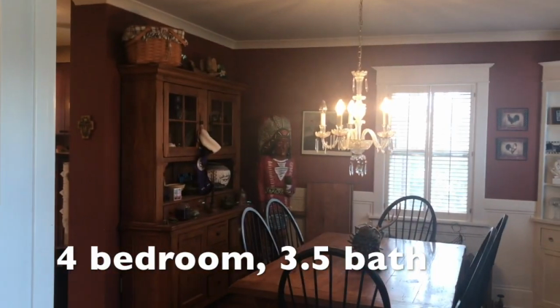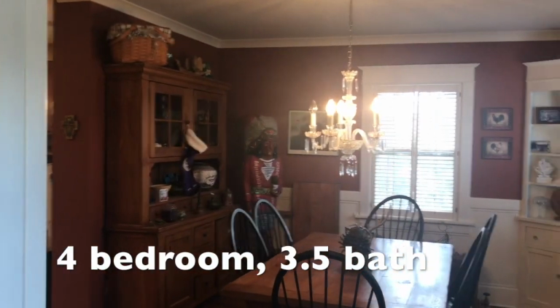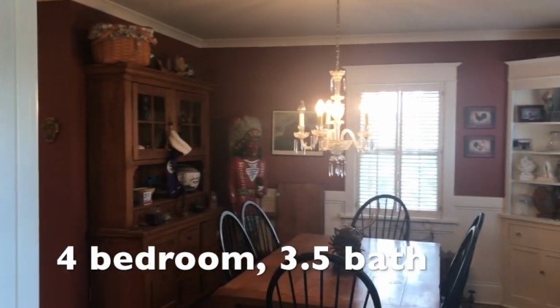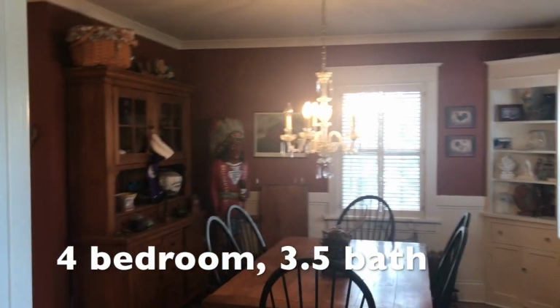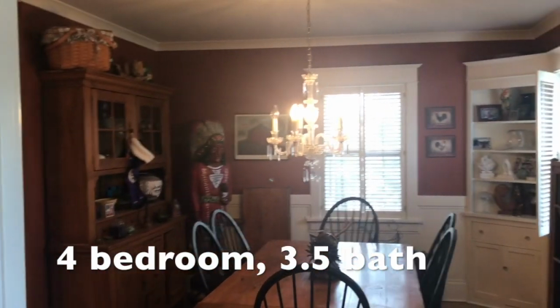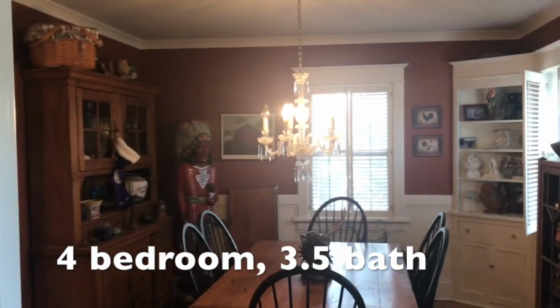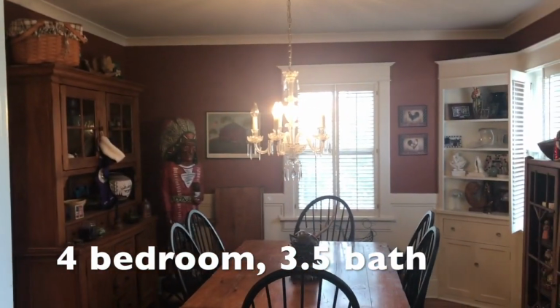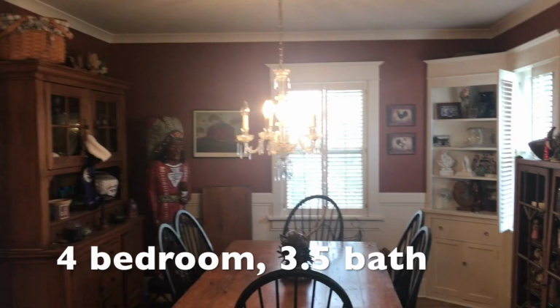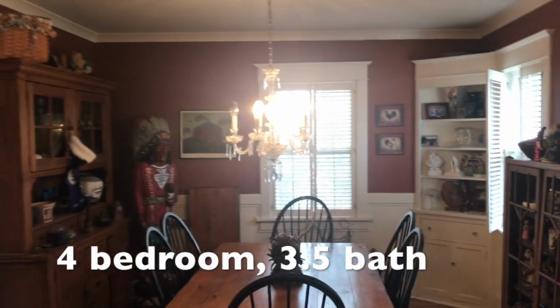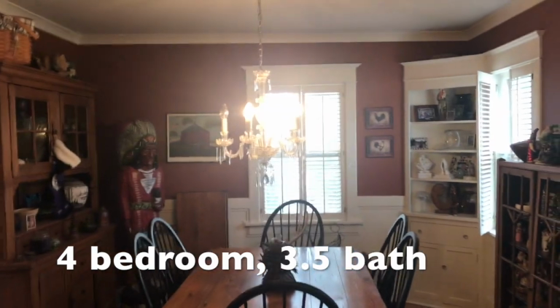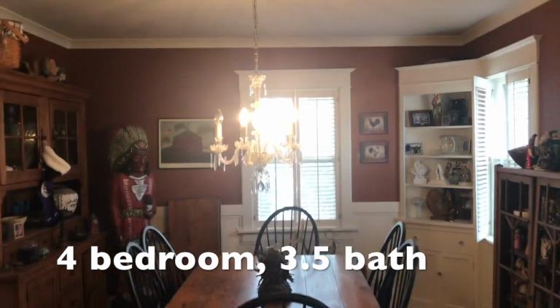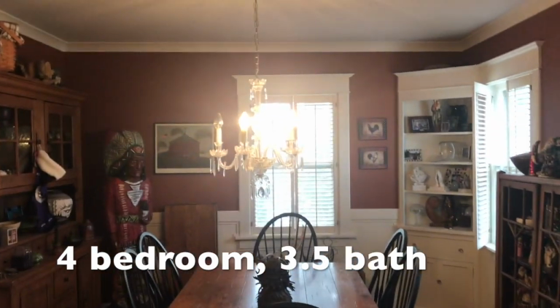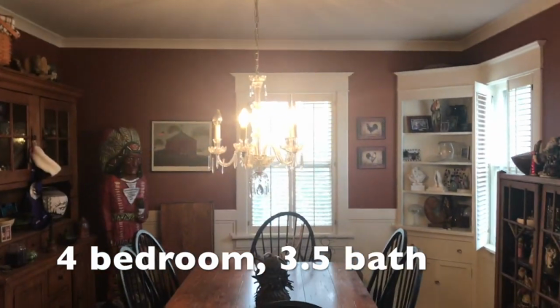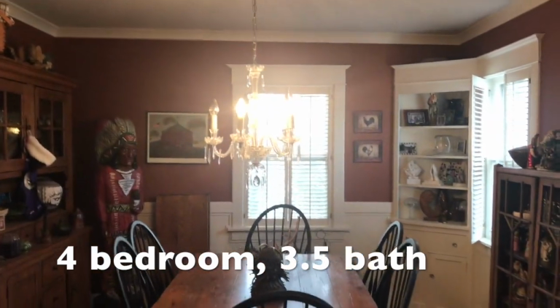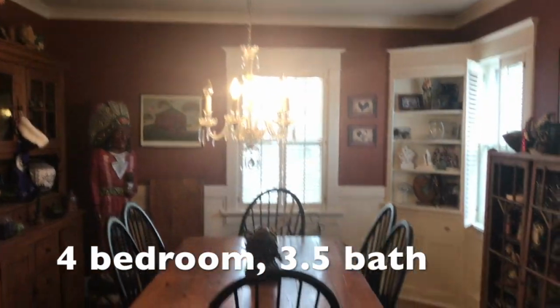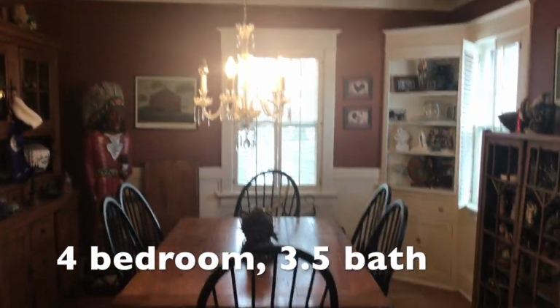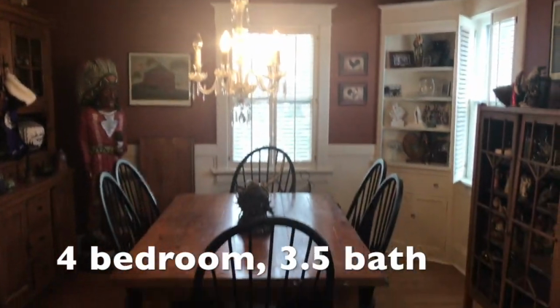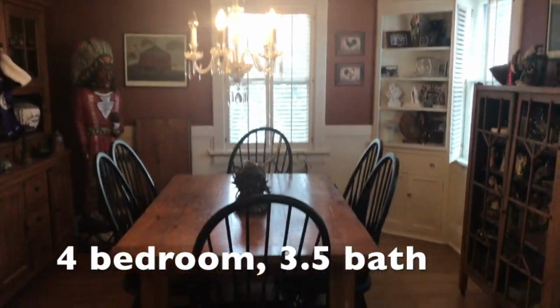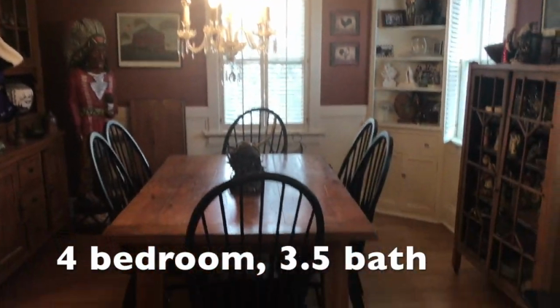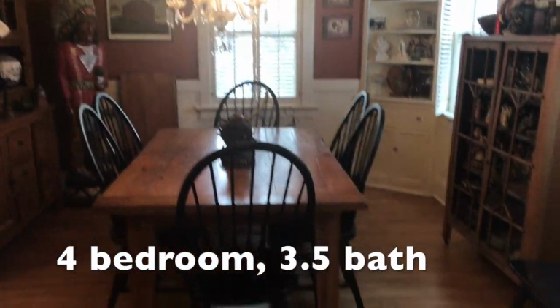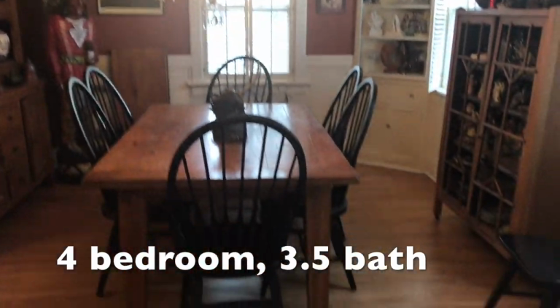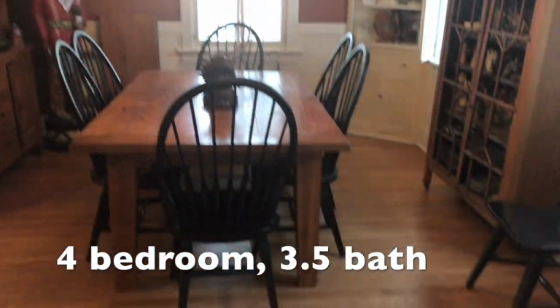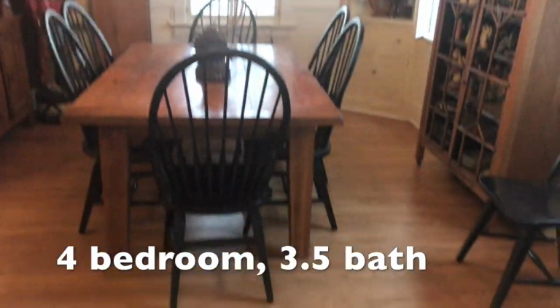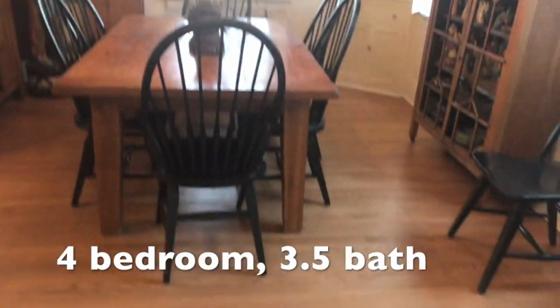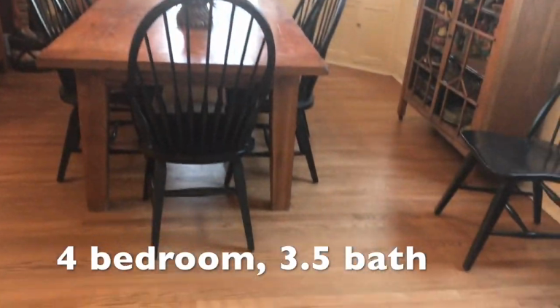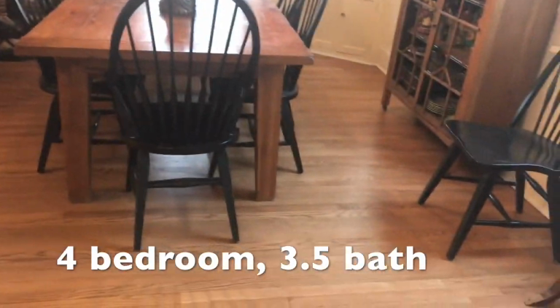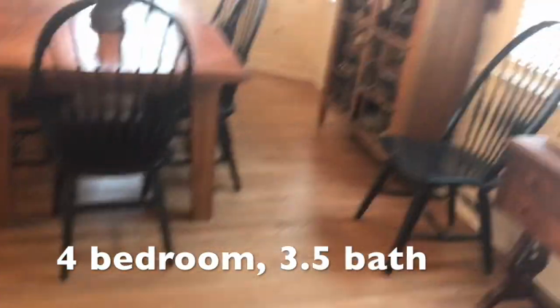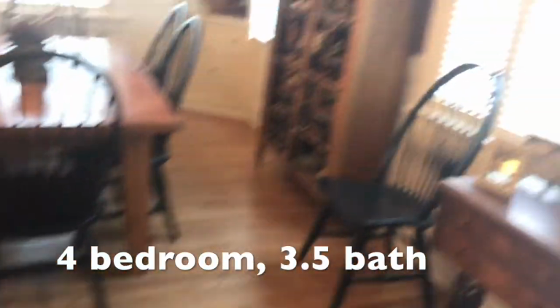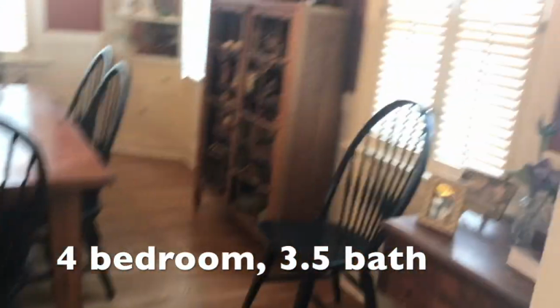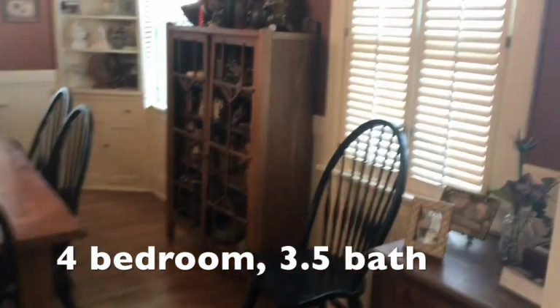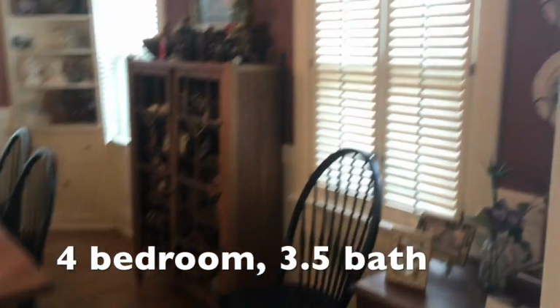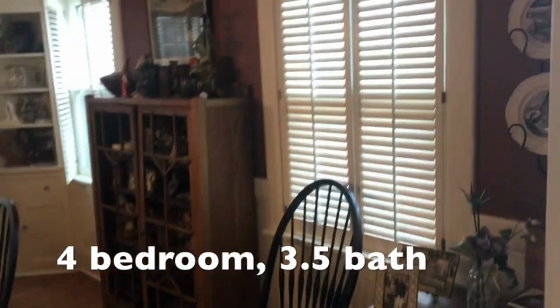Spacious, formal dining room. Nice shutters.